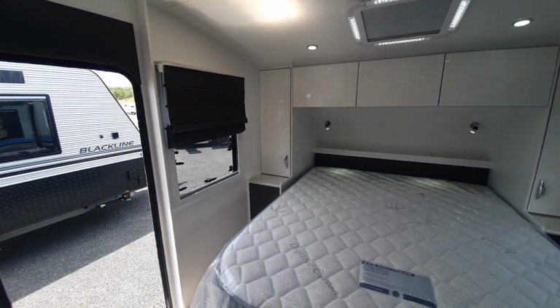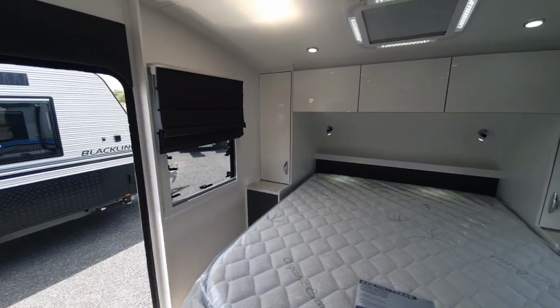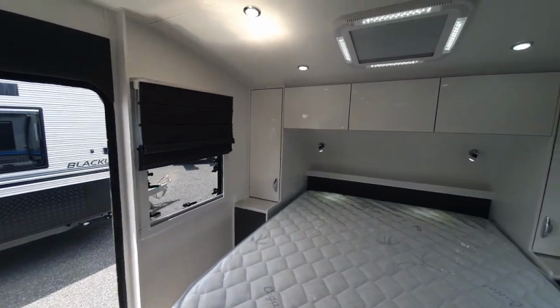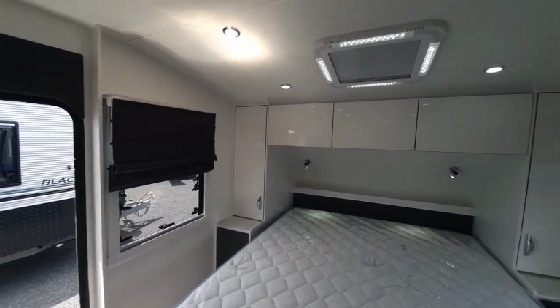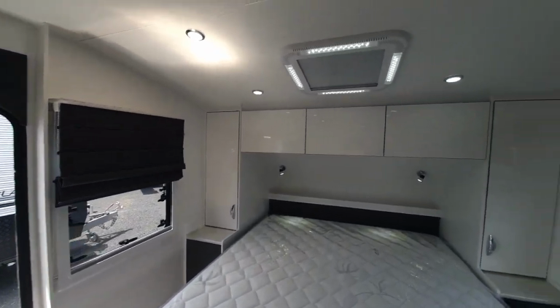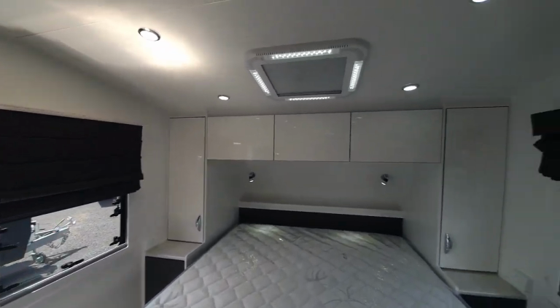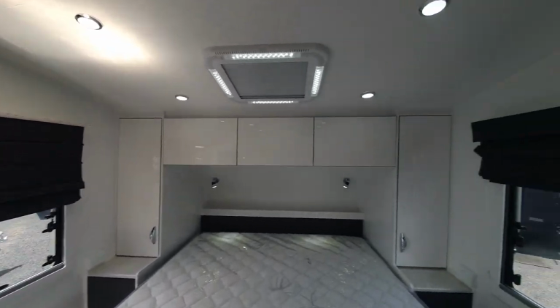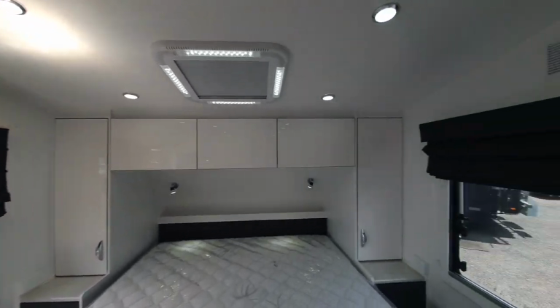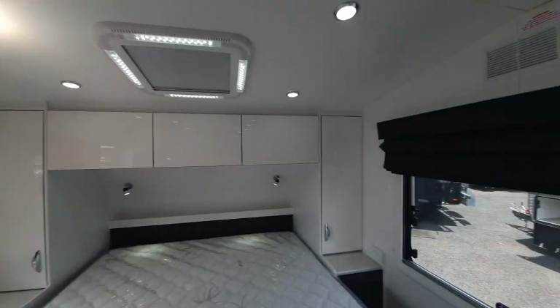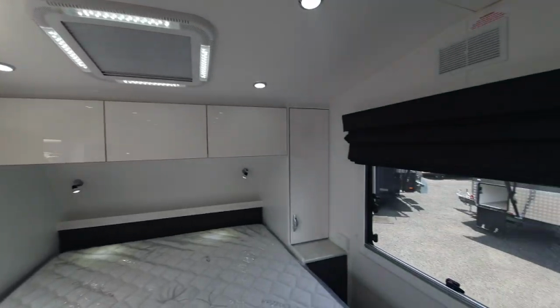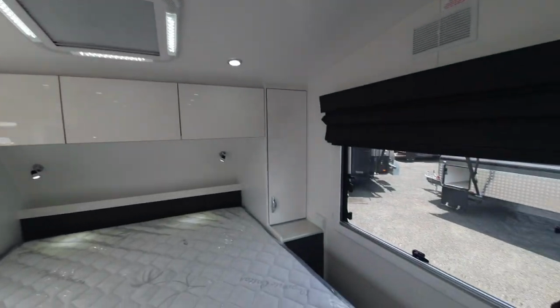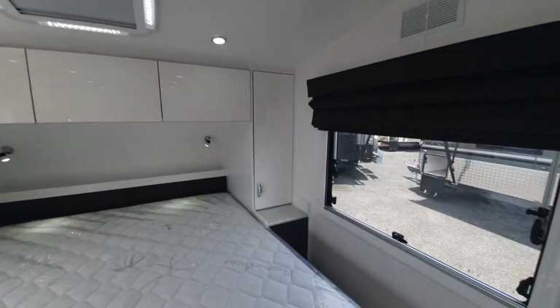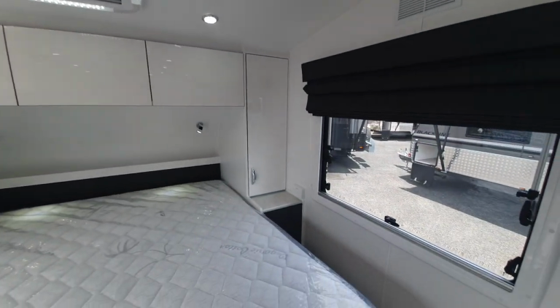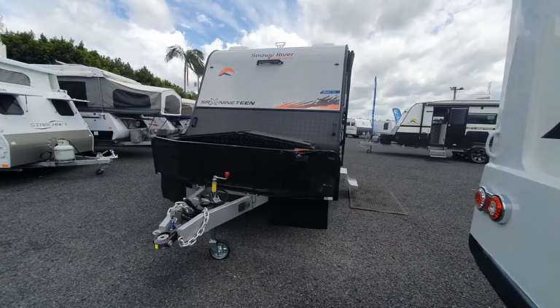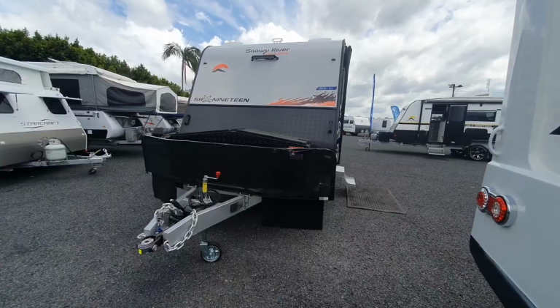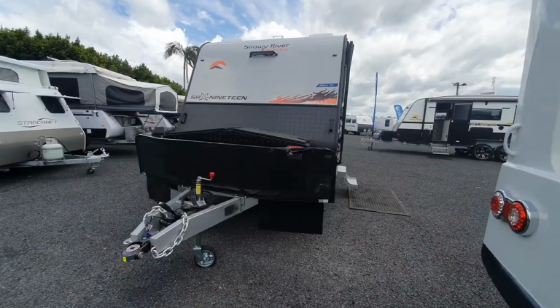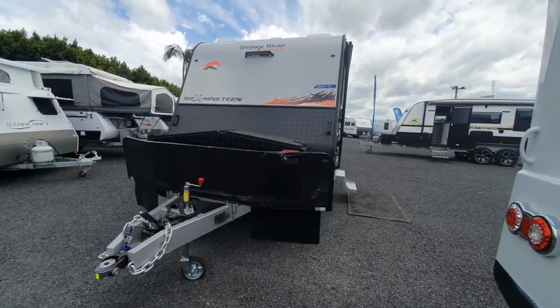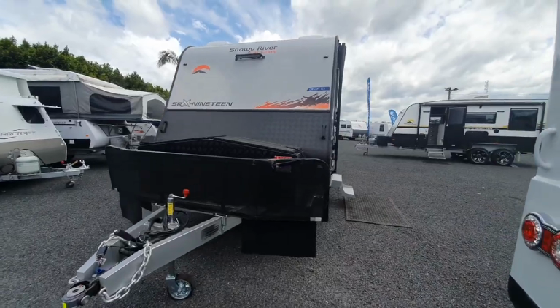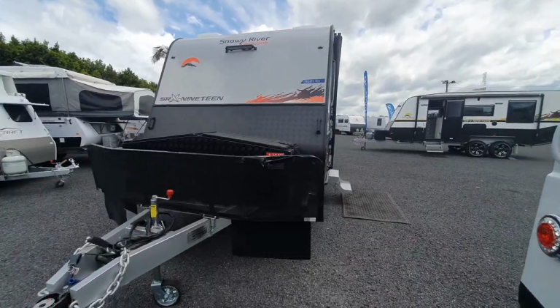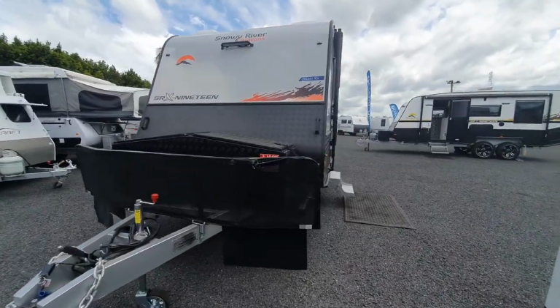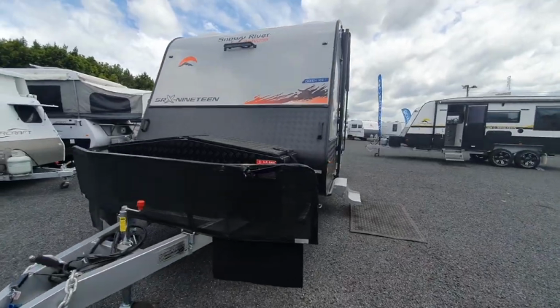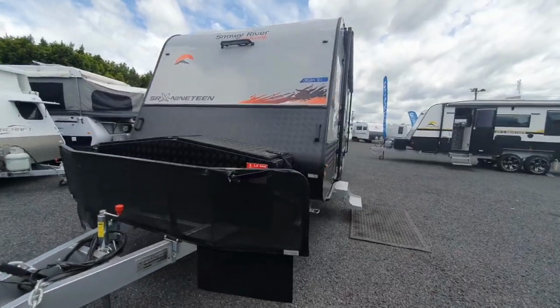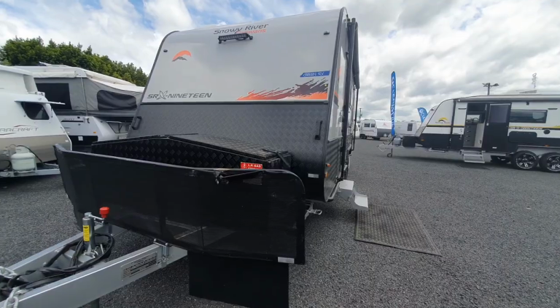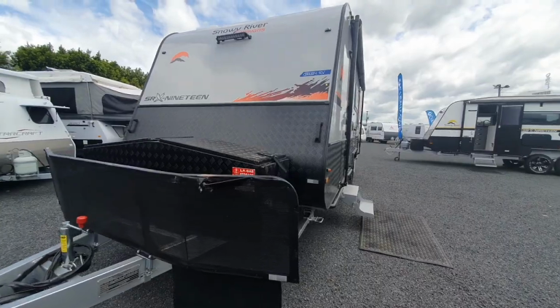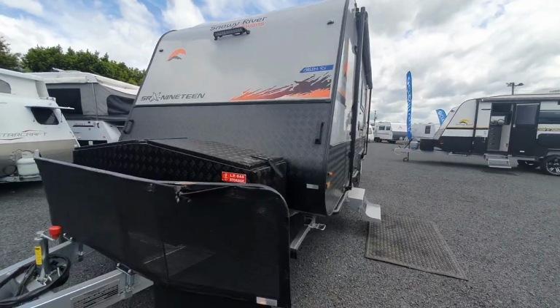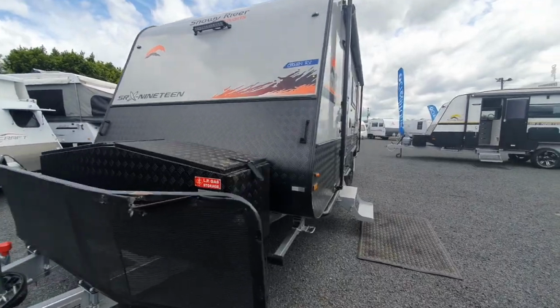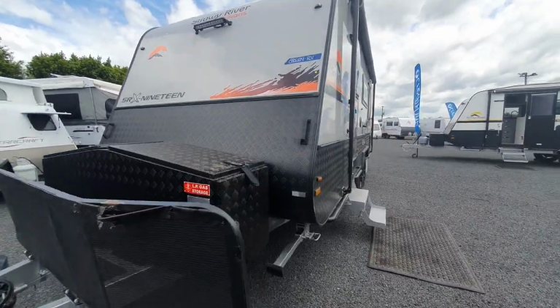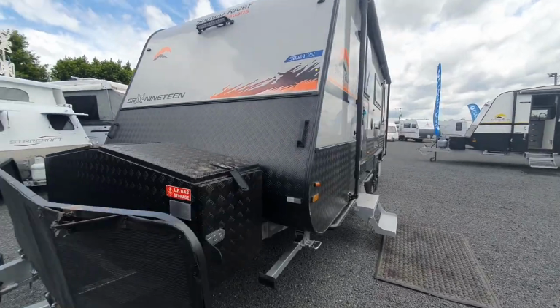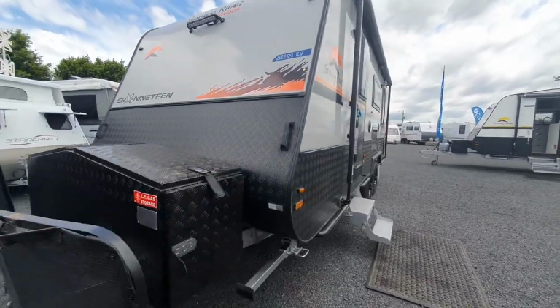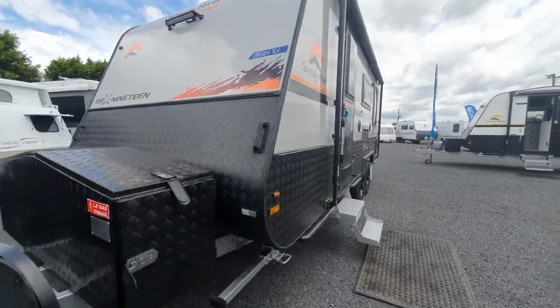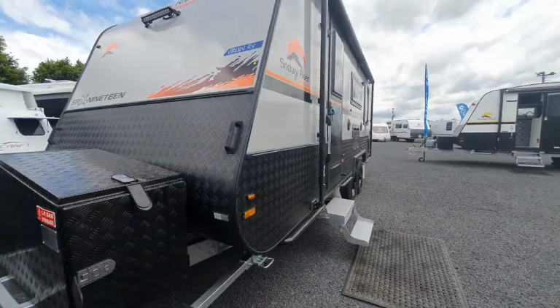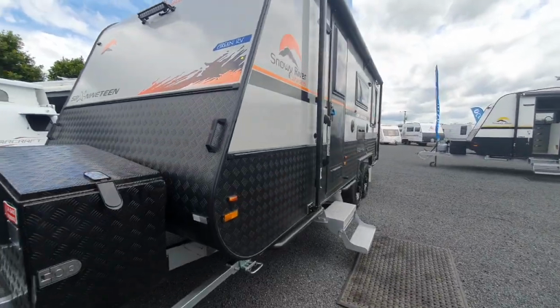This caravan doesn't have the window over the bed — I feel like you're hopping into a yacht. Everything is seamless fiberglass and the finishes are just absolutely on point.